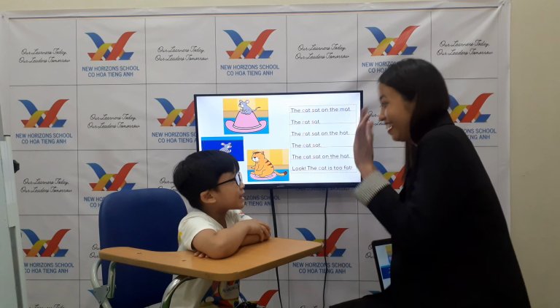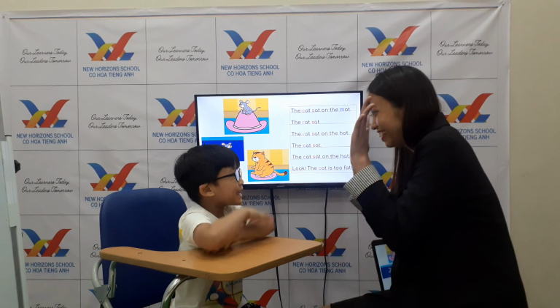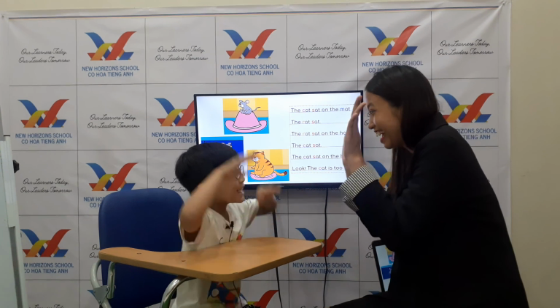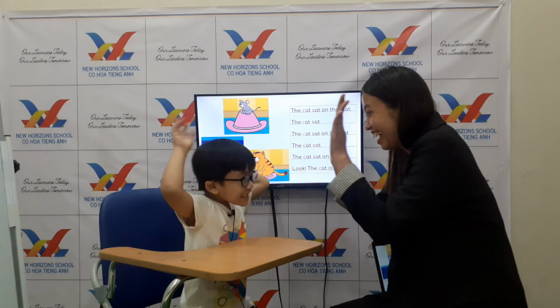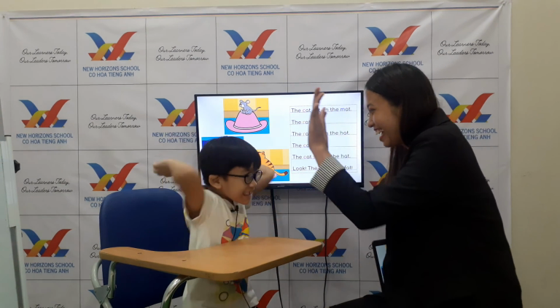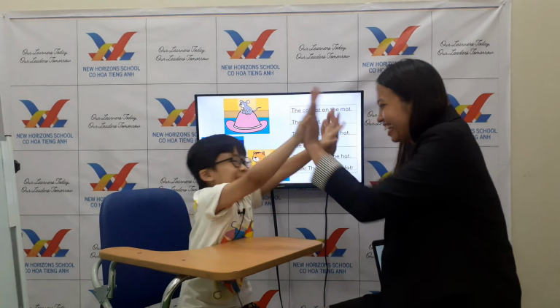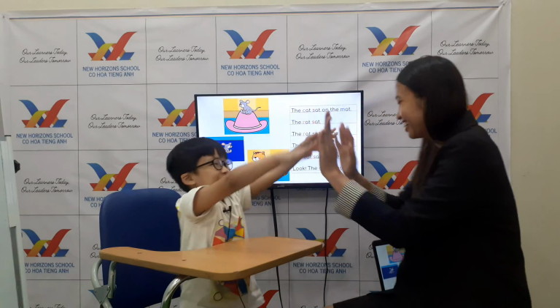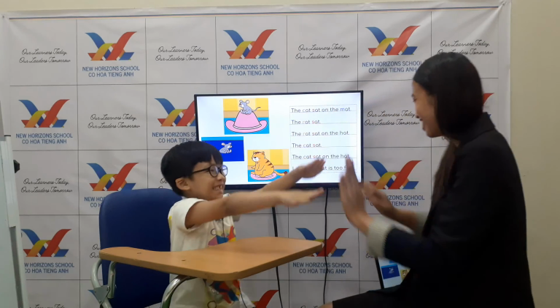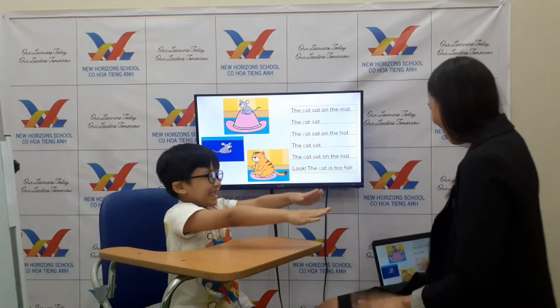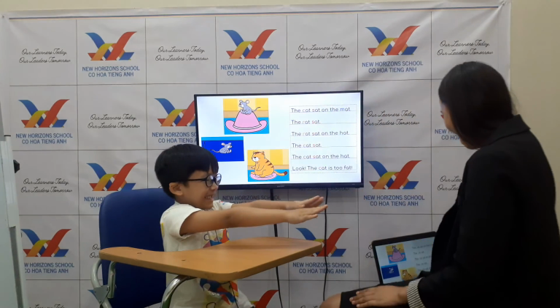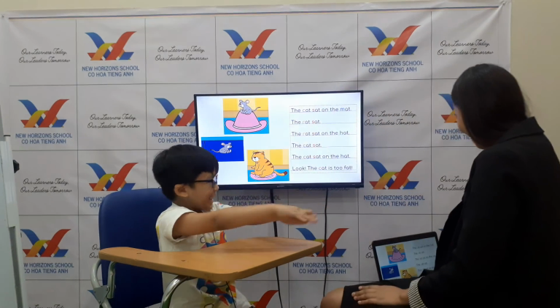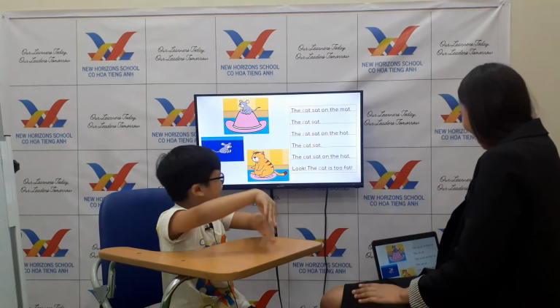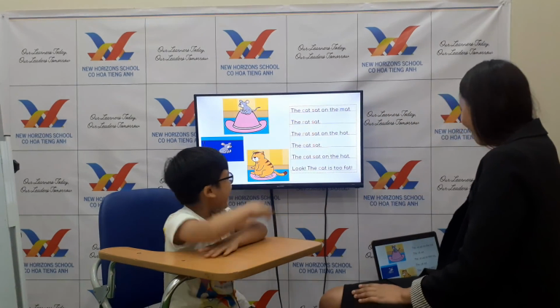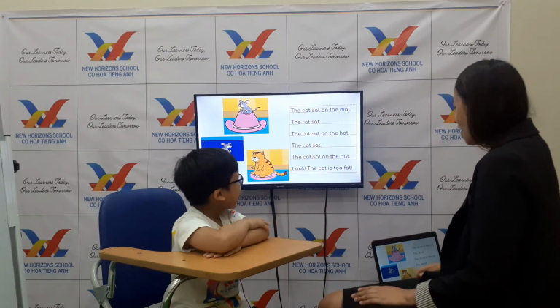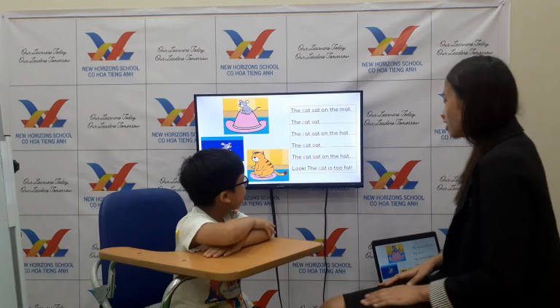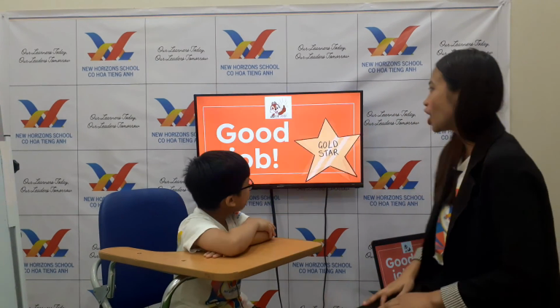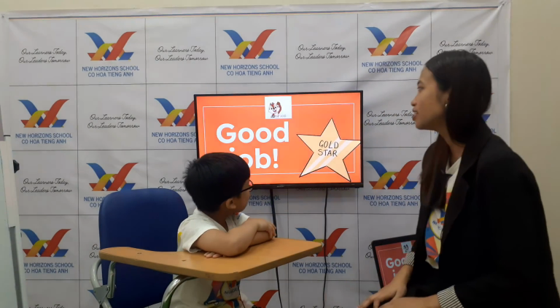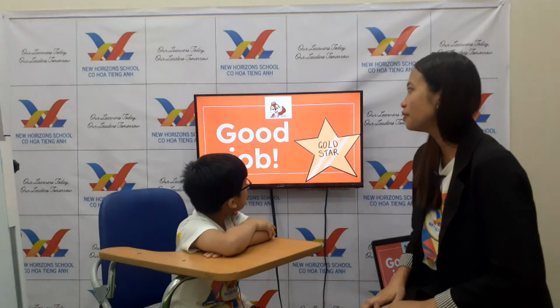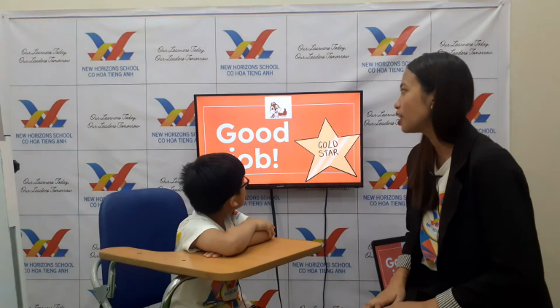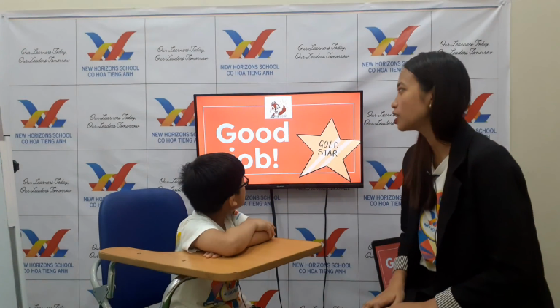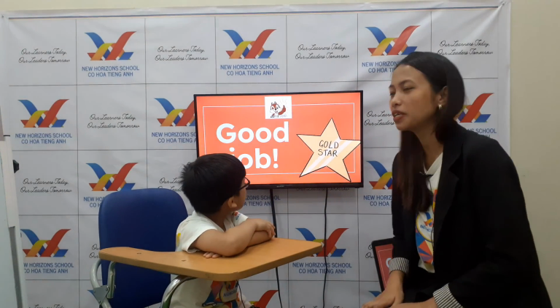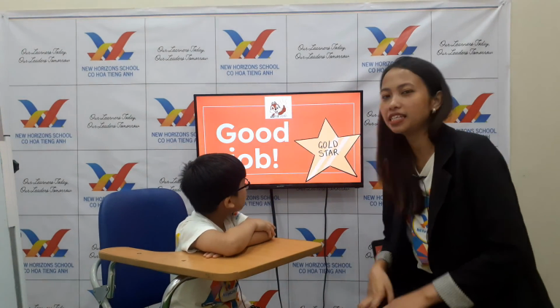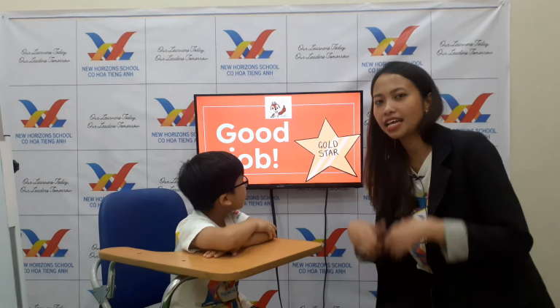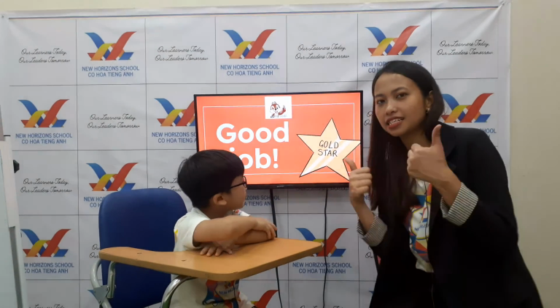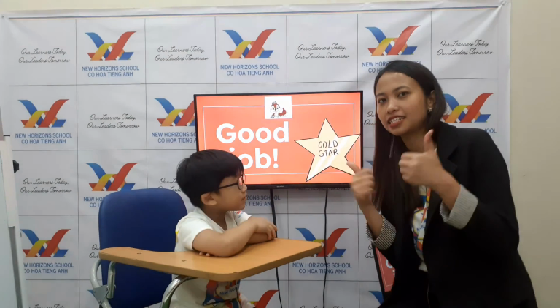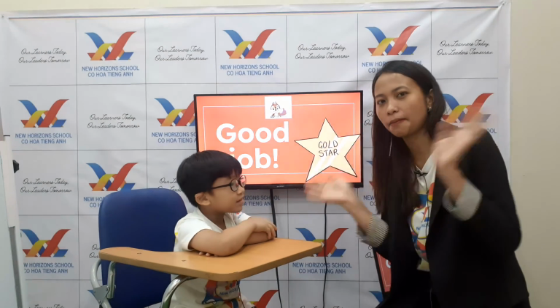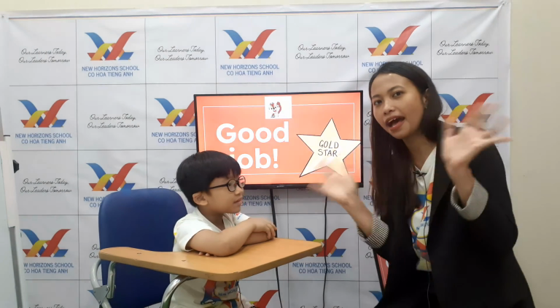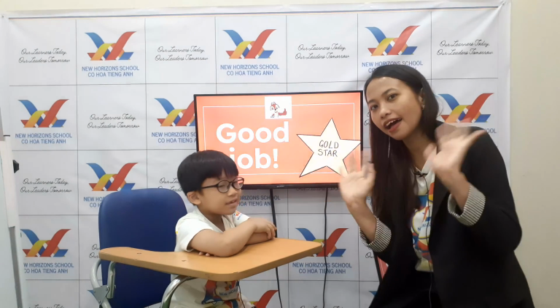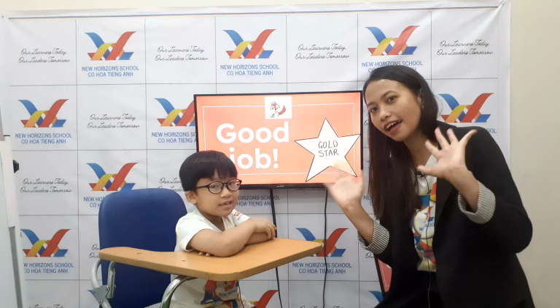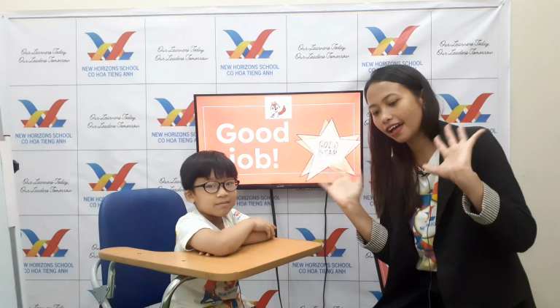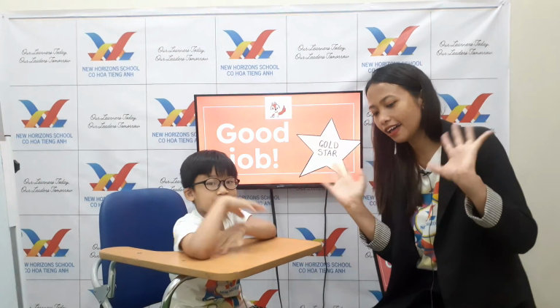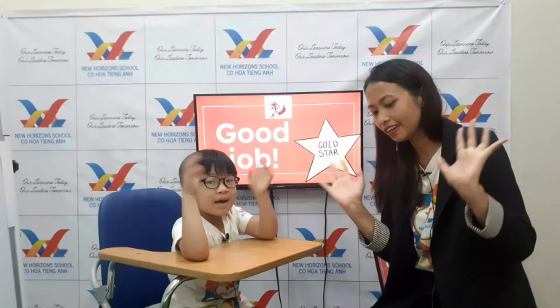Okay, good job! Now you are done with your speaking test. Say bye! Bye!